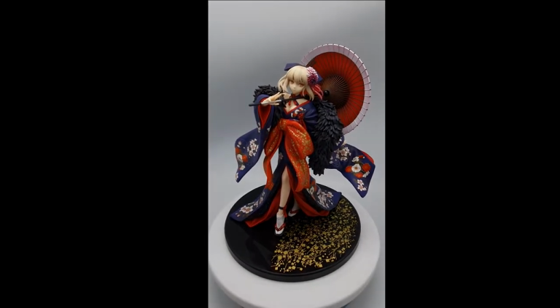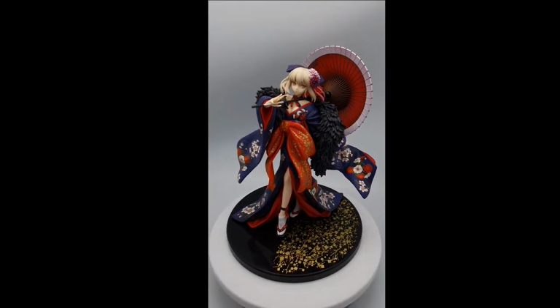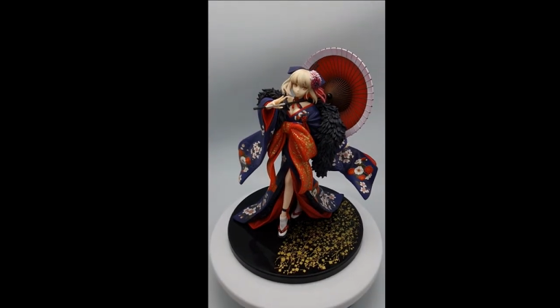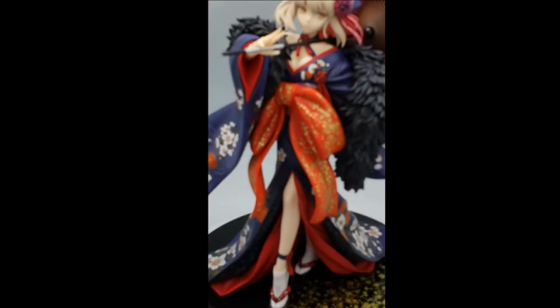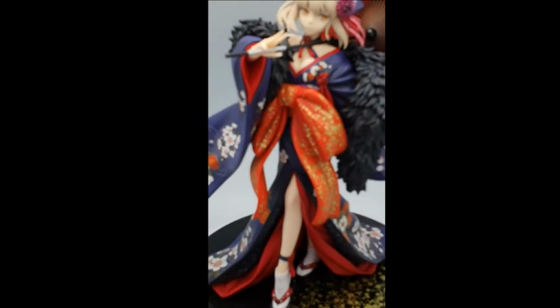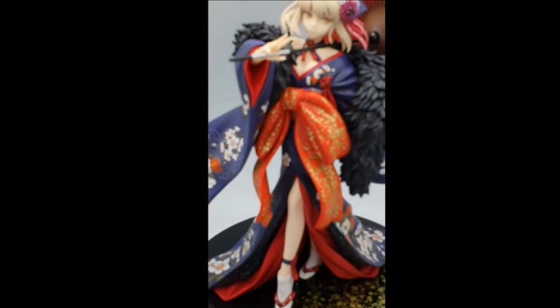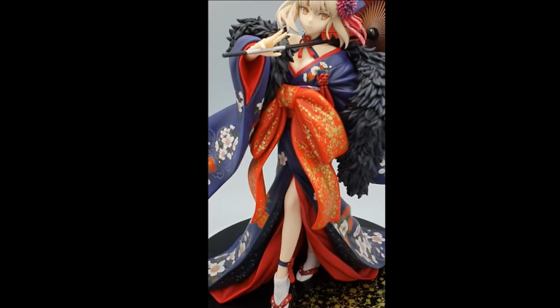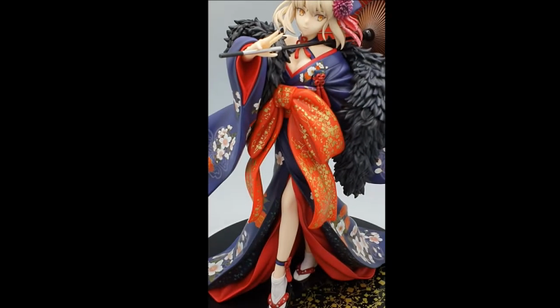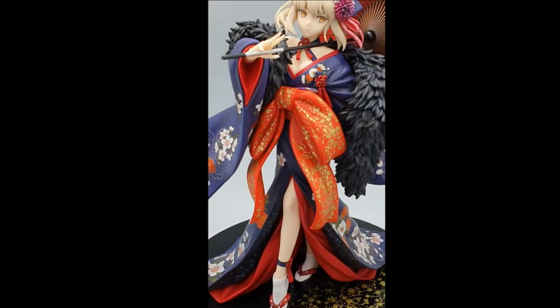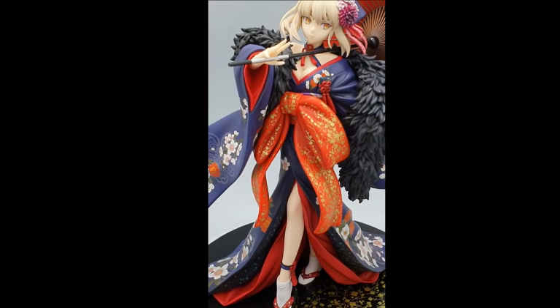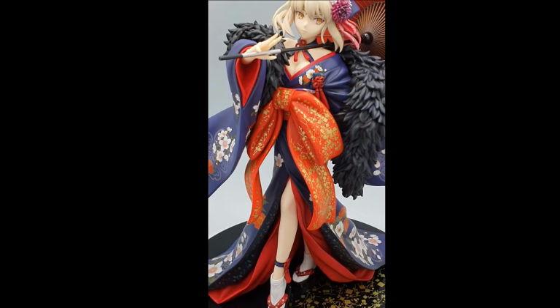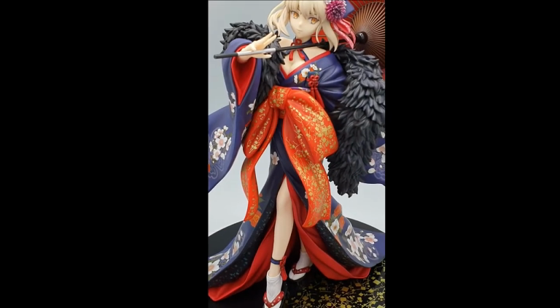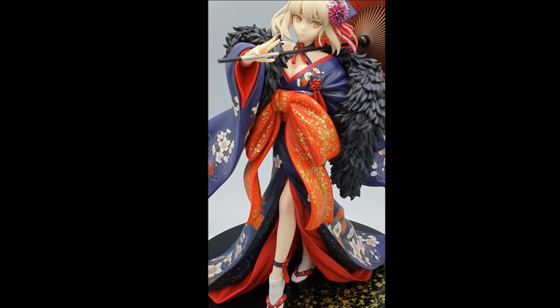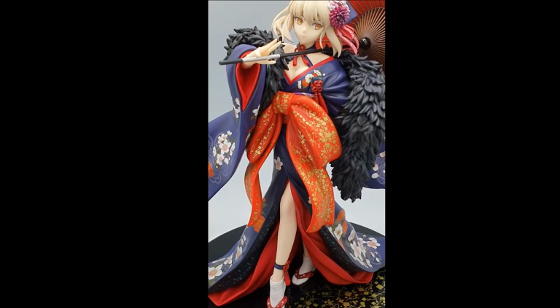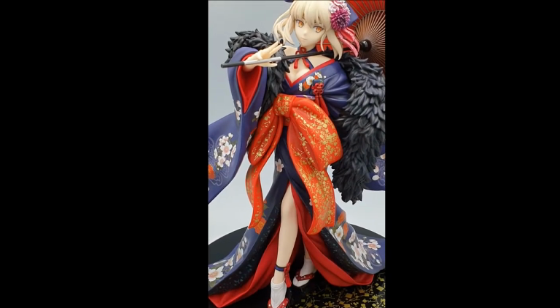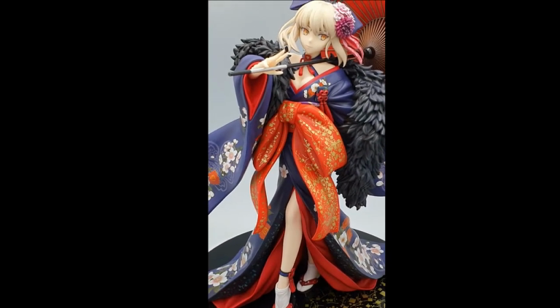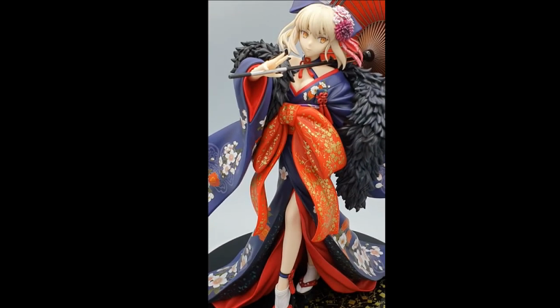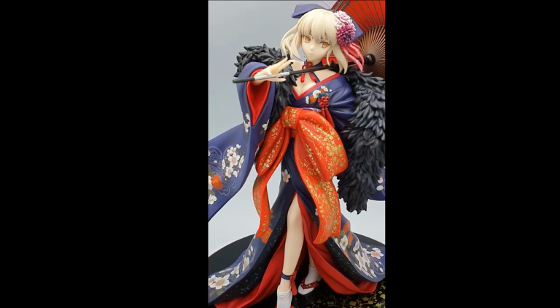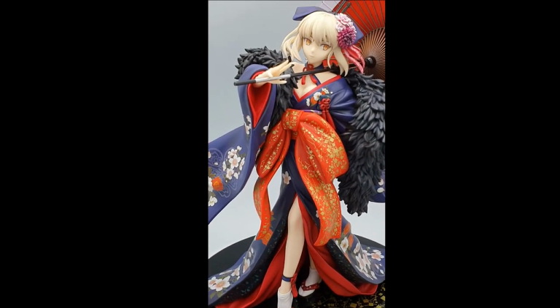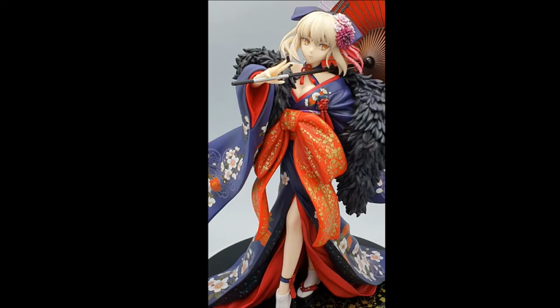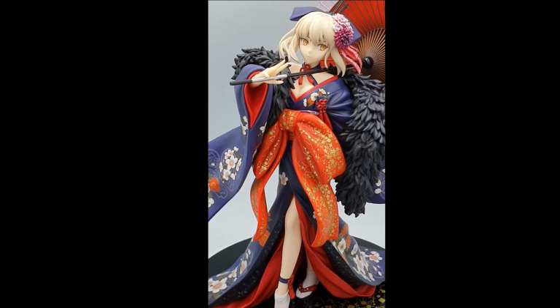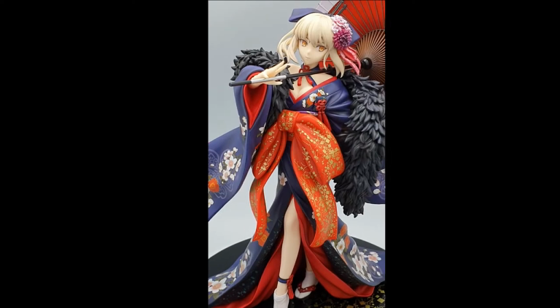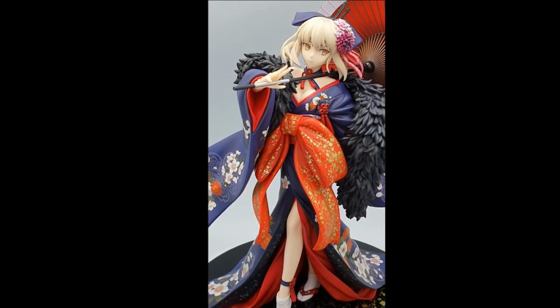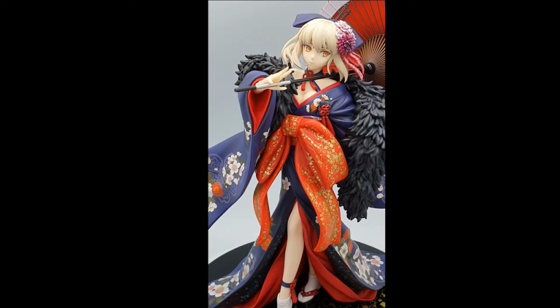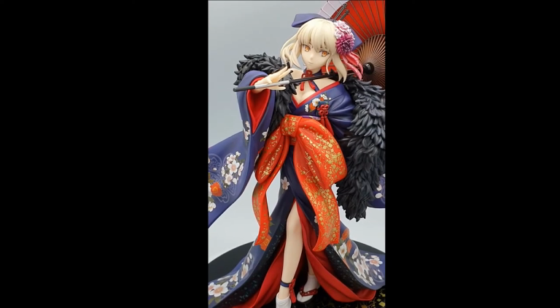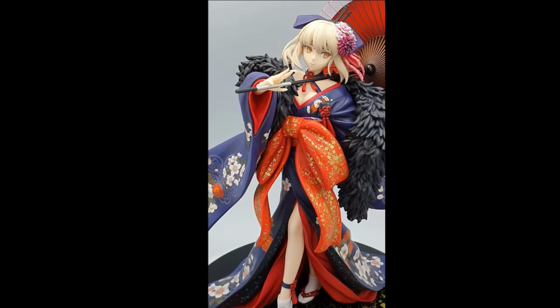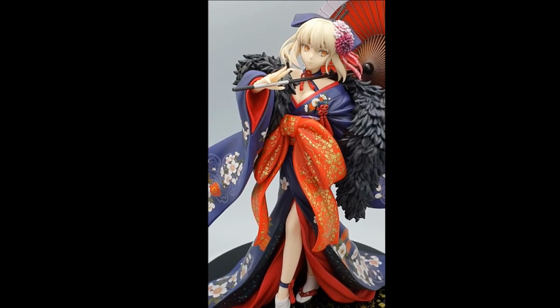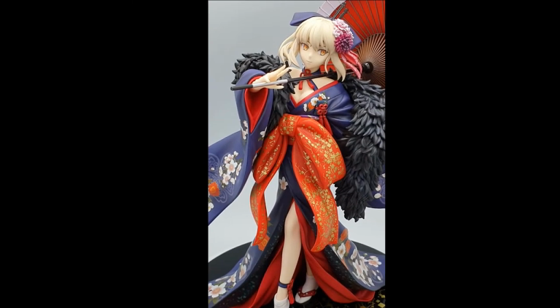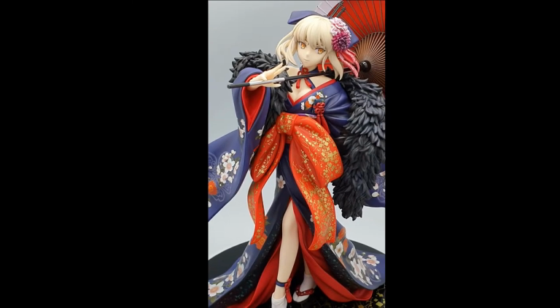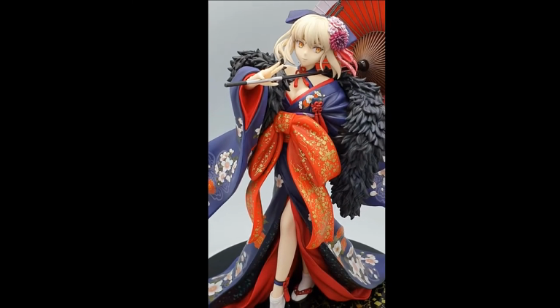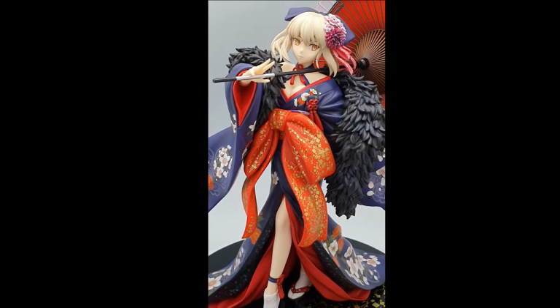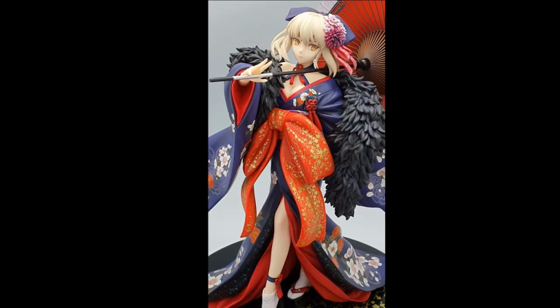Let's take a closer look. Wow, such a beauty!